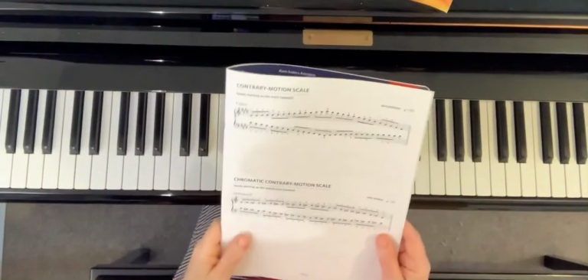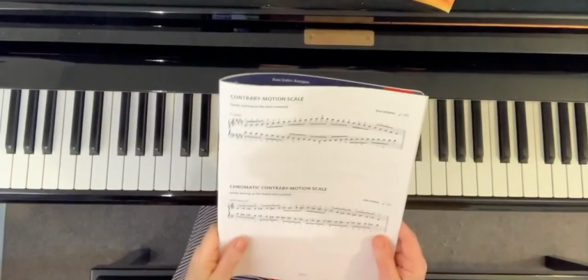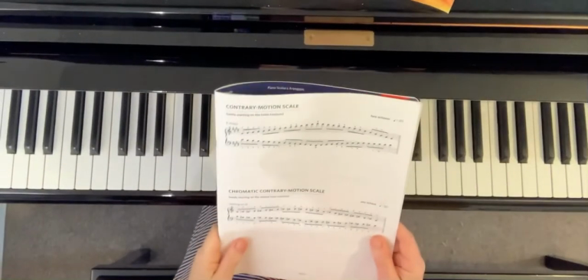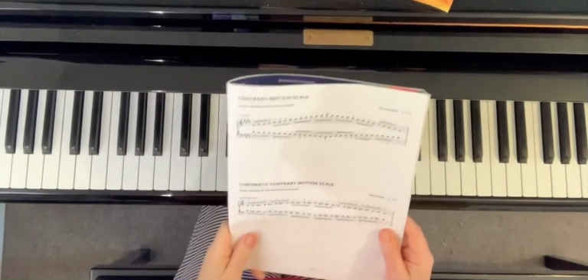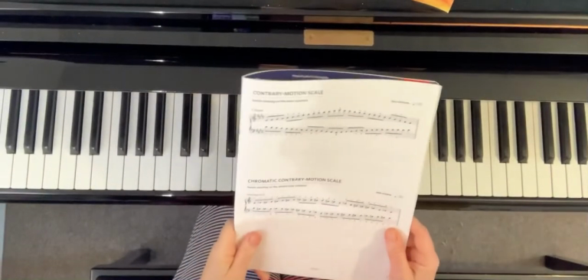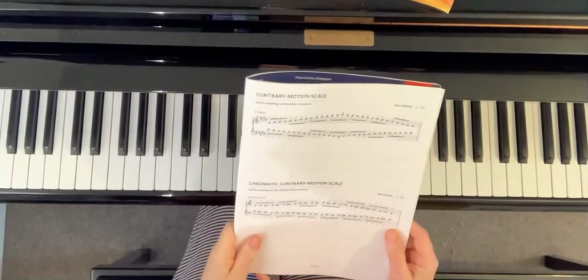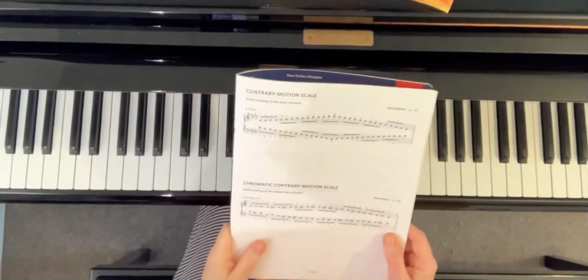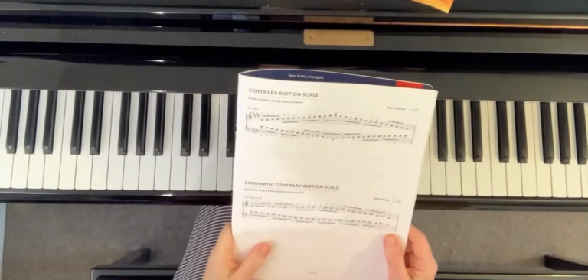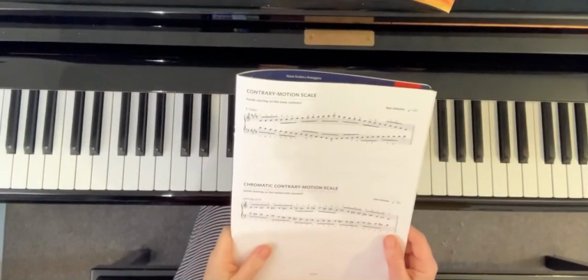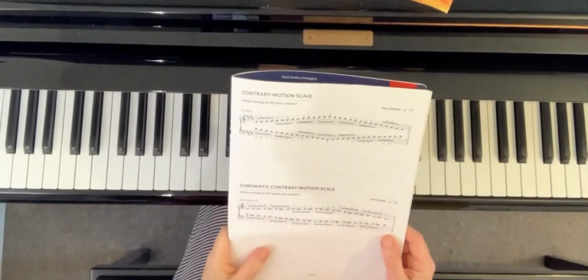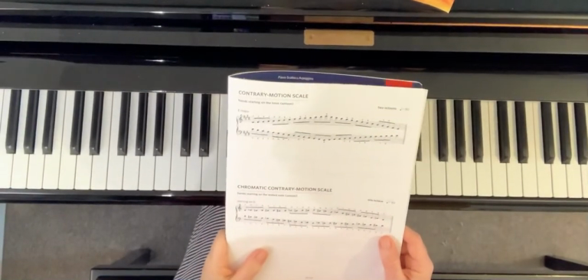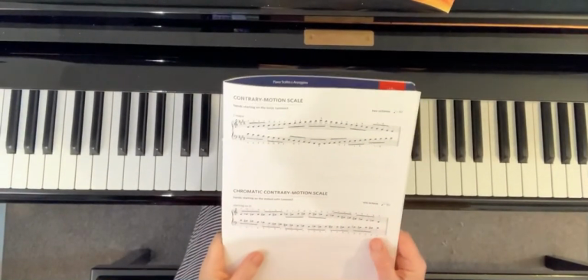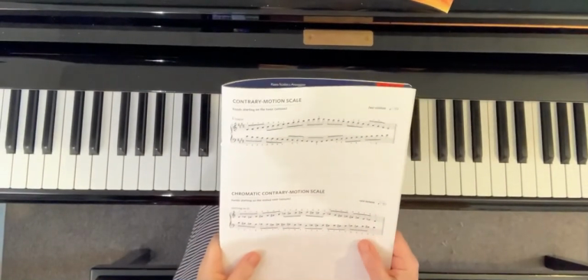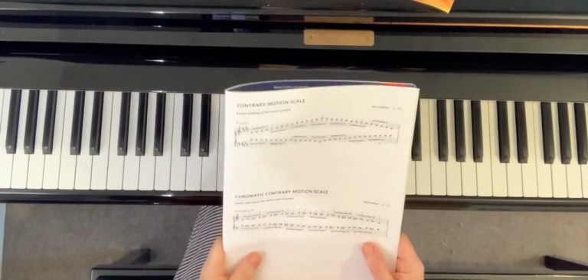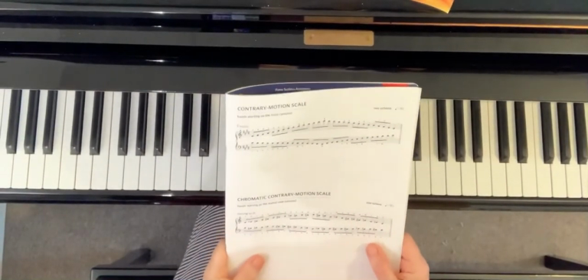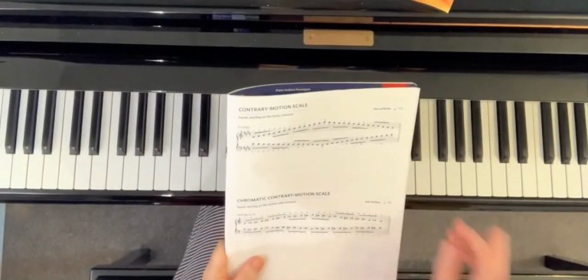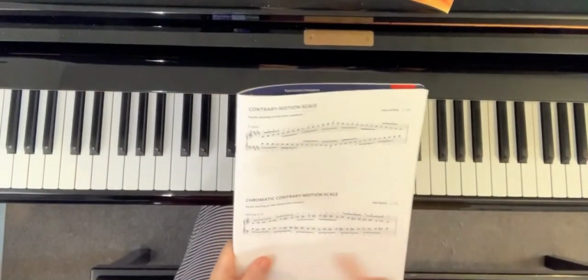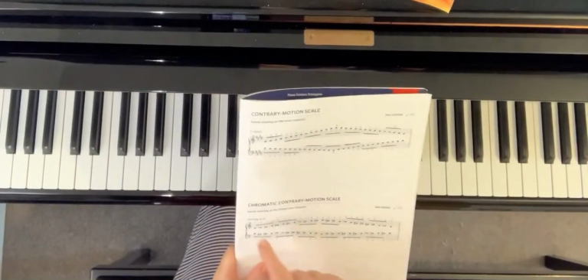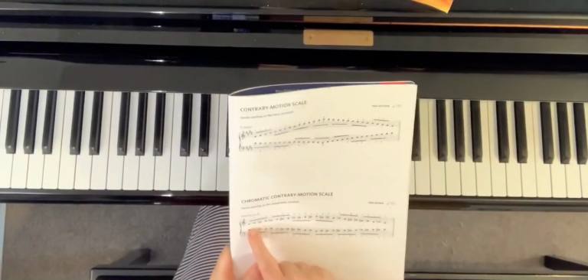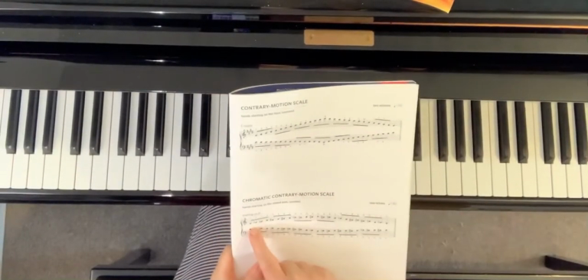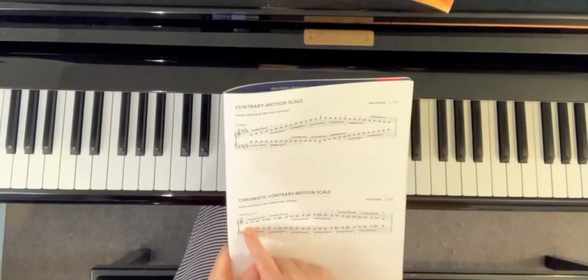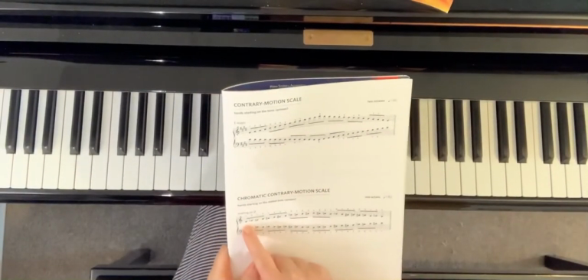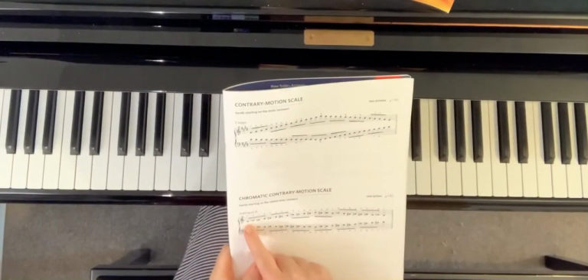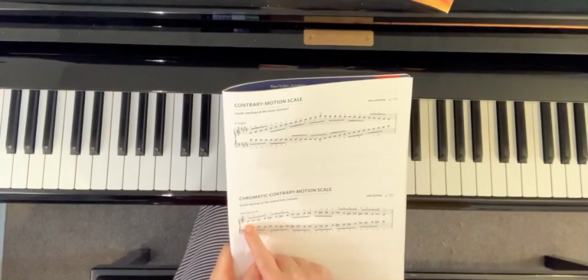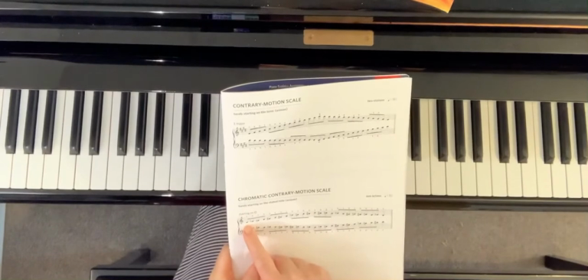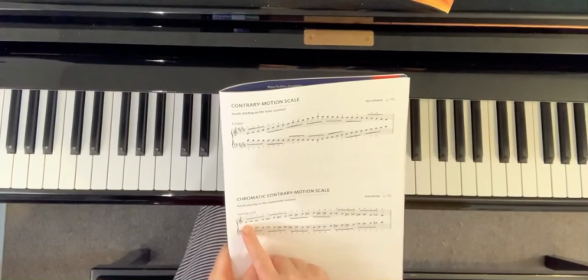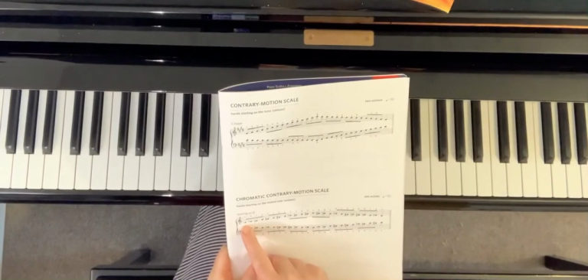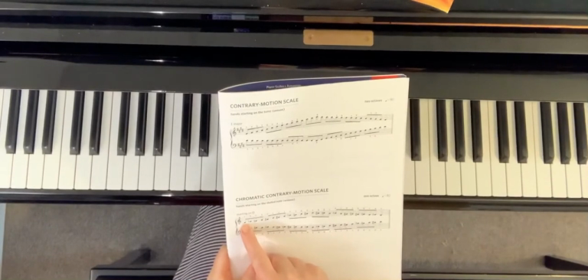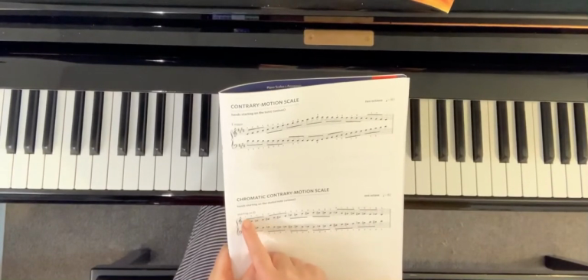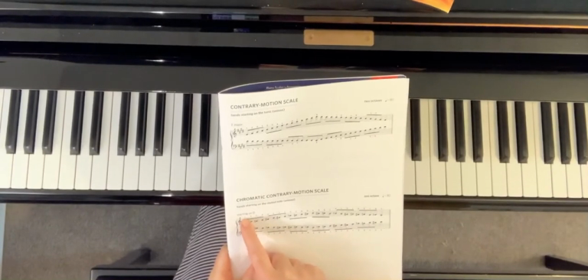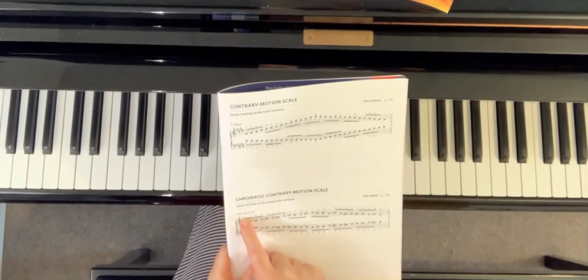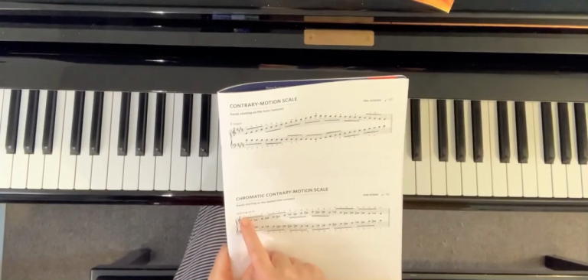Grade three, a chromatic contrary motion scale beginning on D. The most important thing is the fingering.